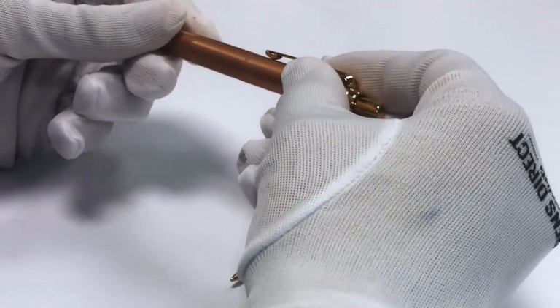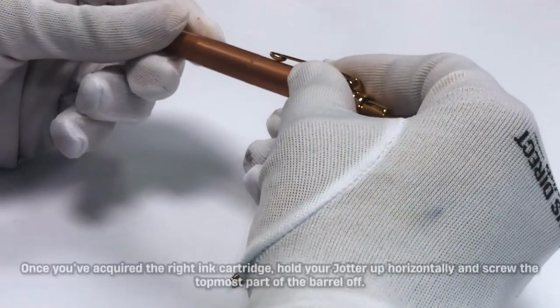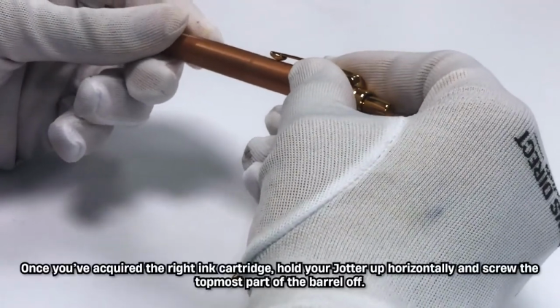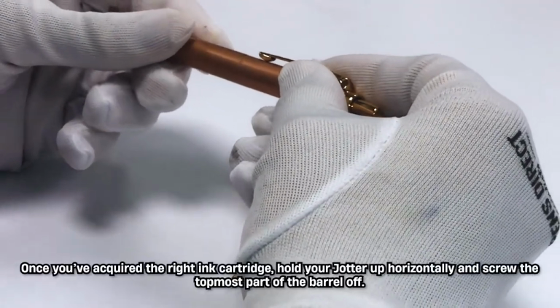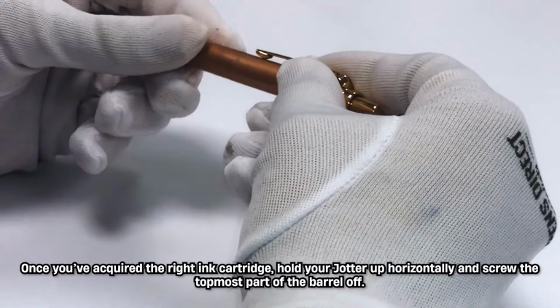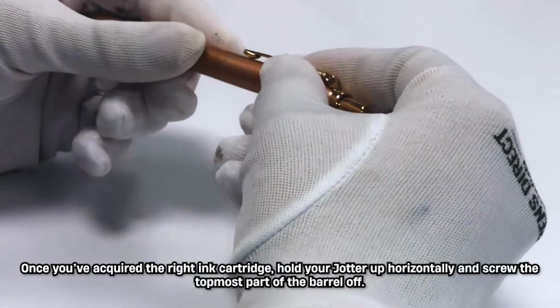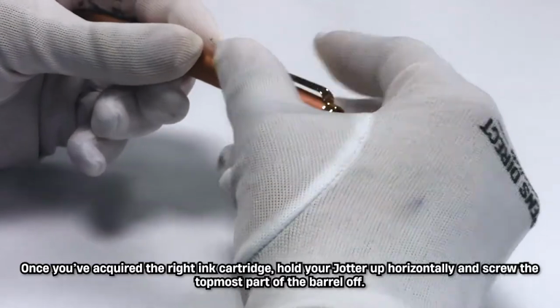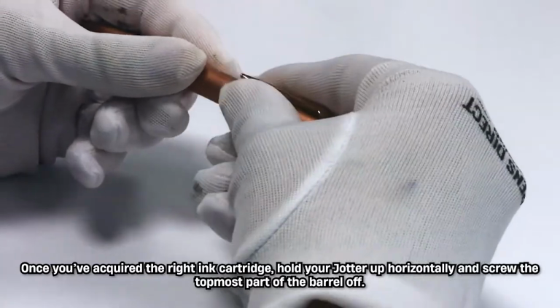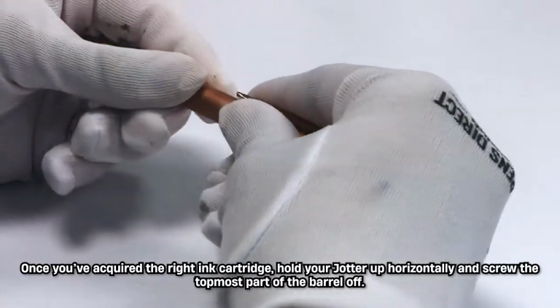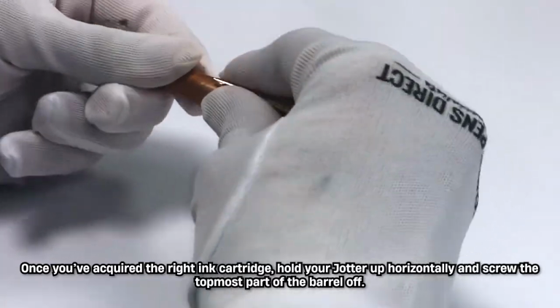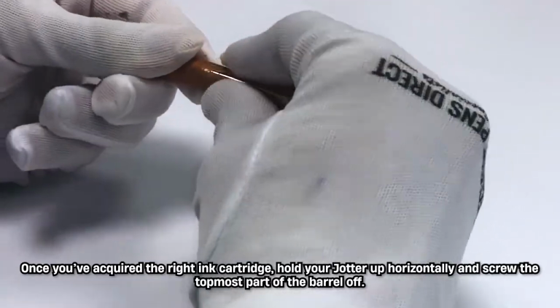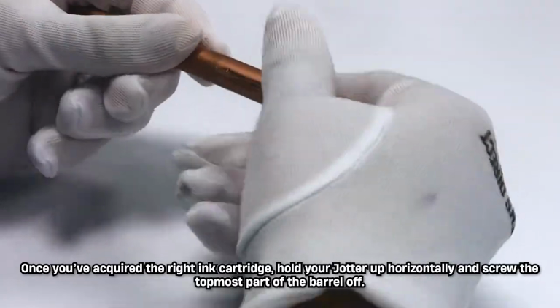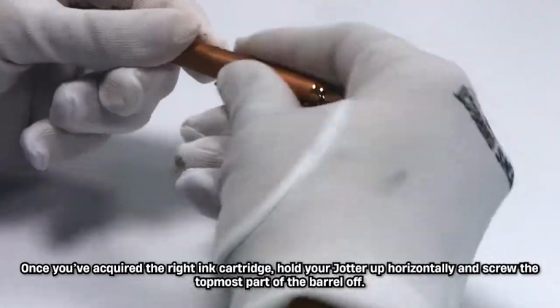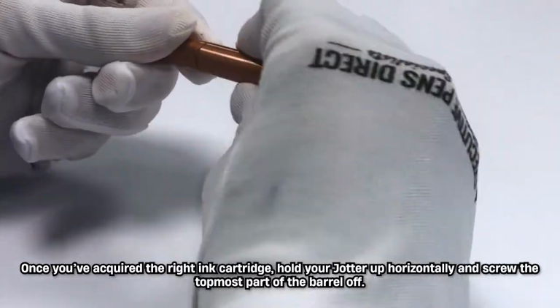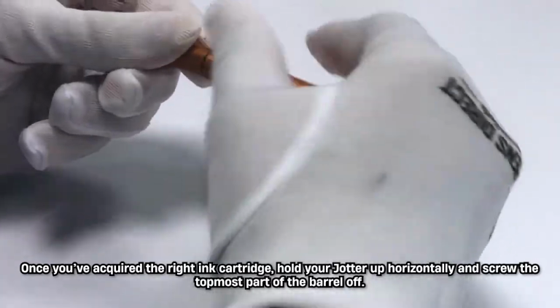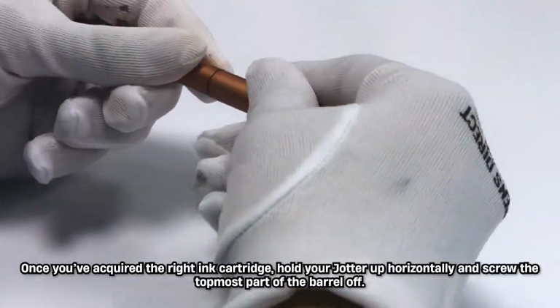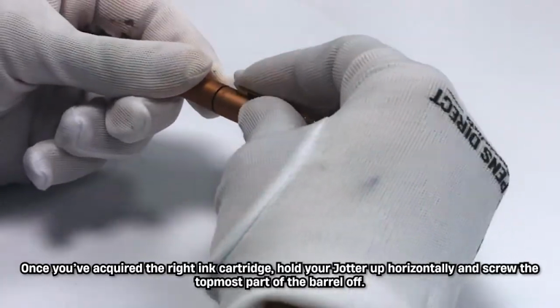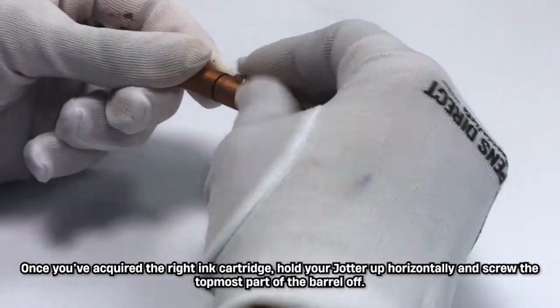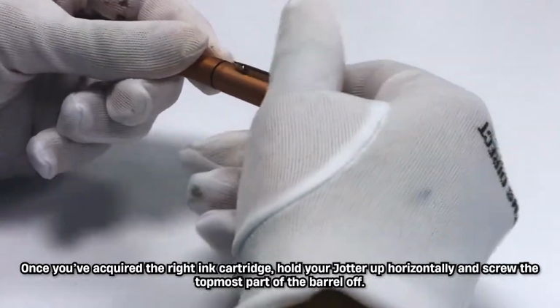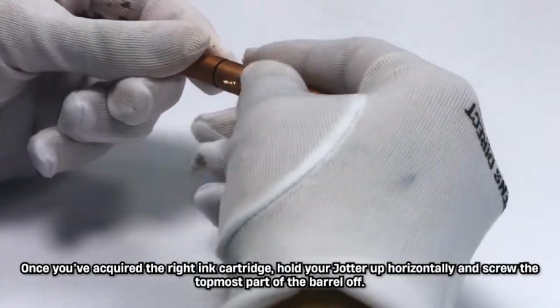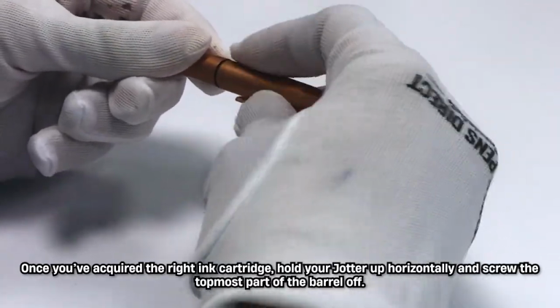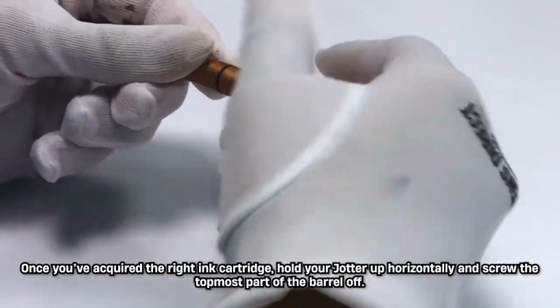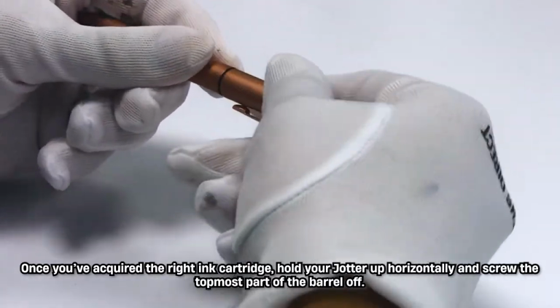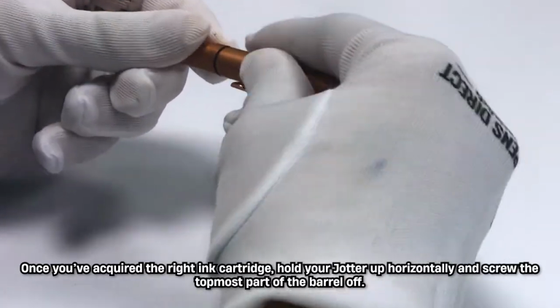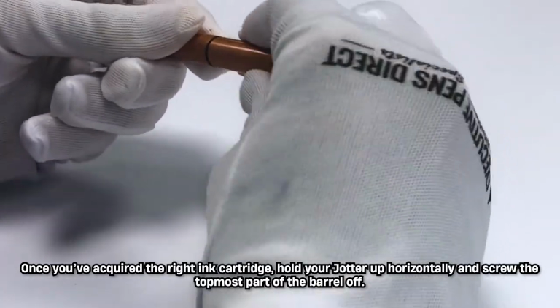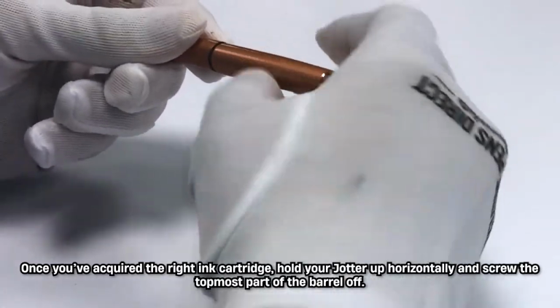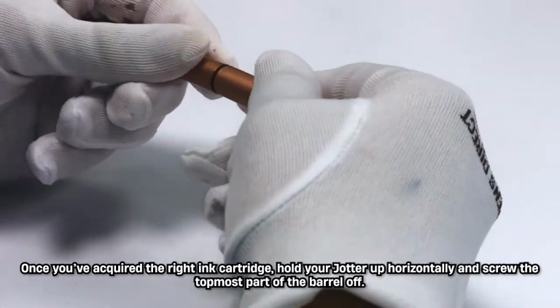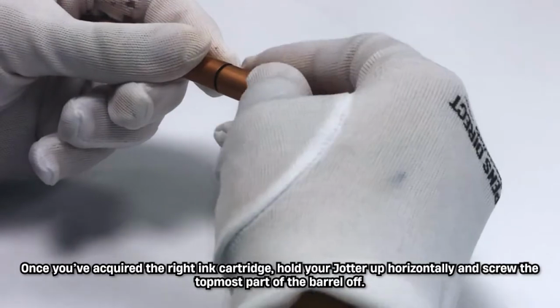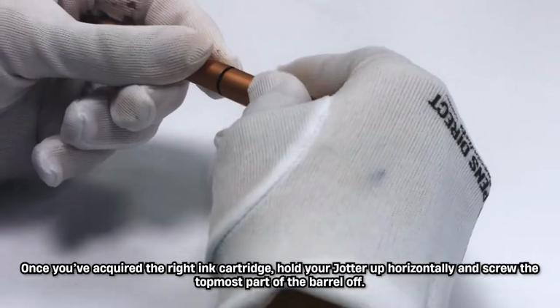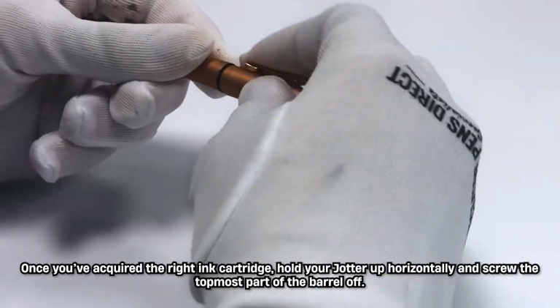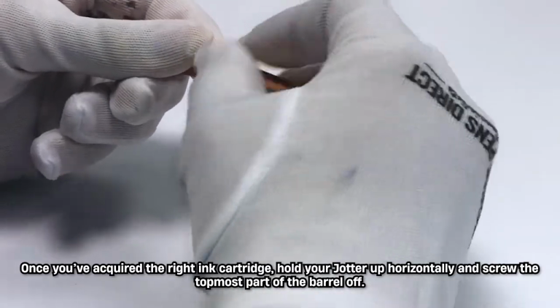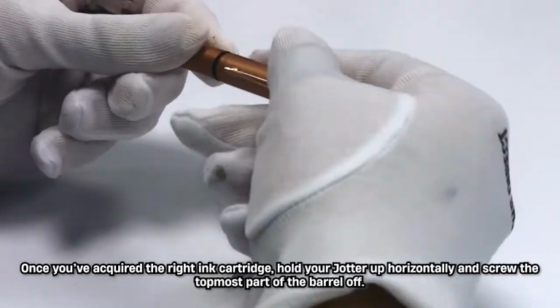Once you've acquired the right ink cartridge, hold your Jotter up horizontally and screw the topmost part of the barrel off.